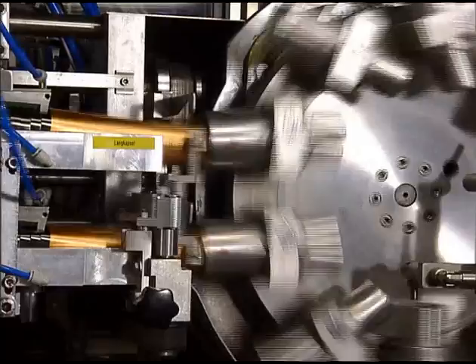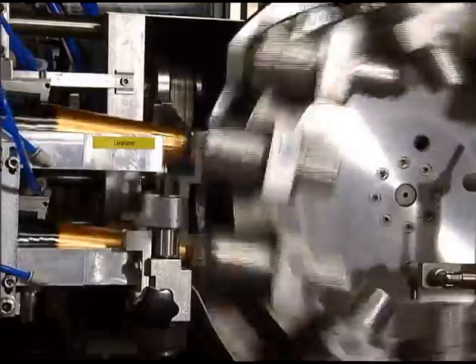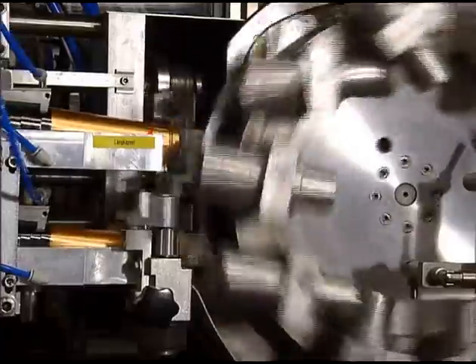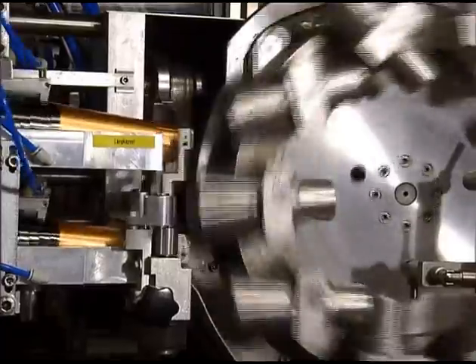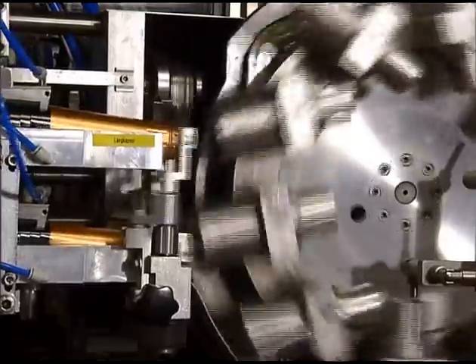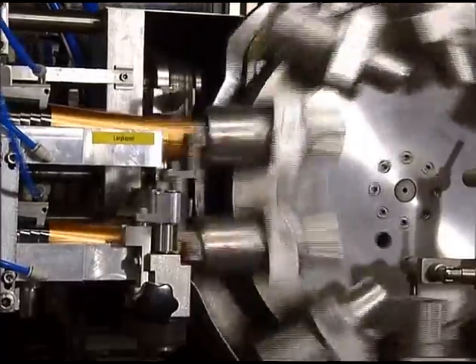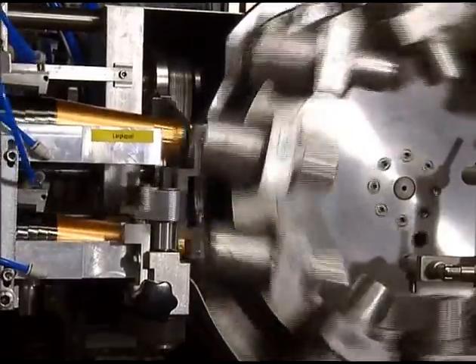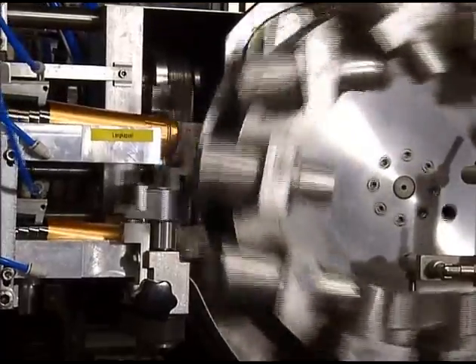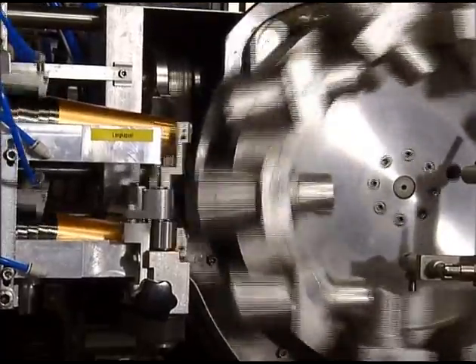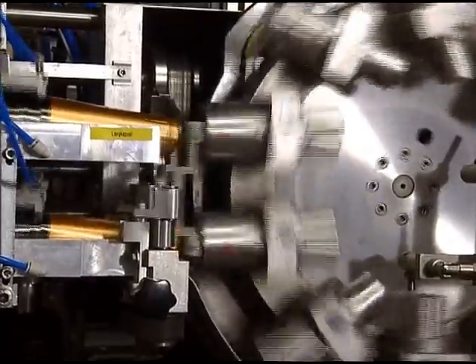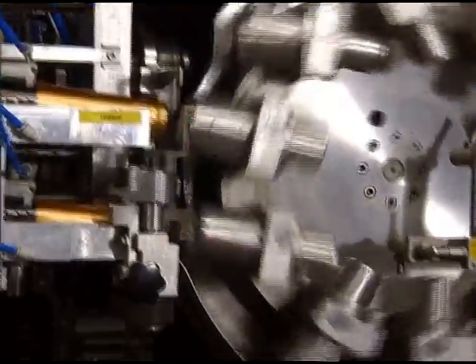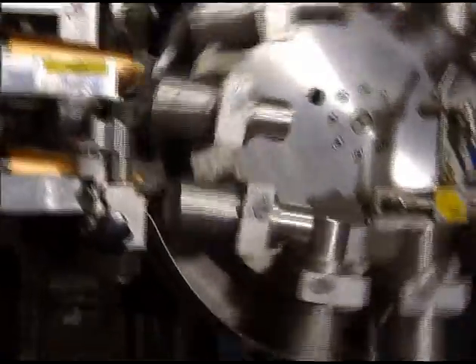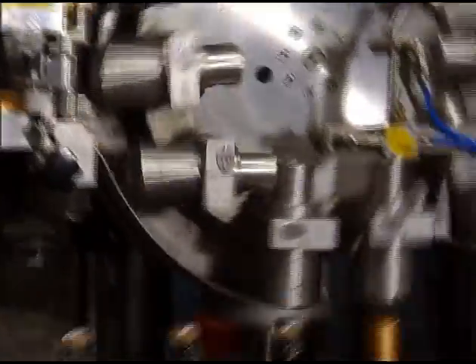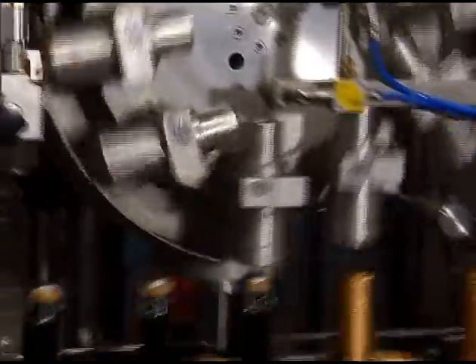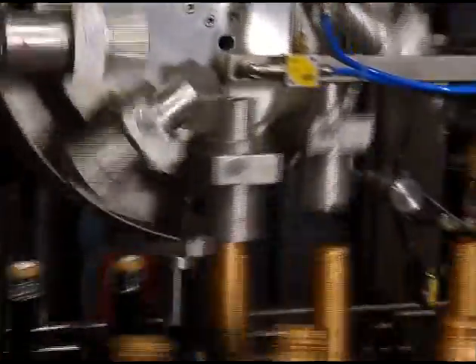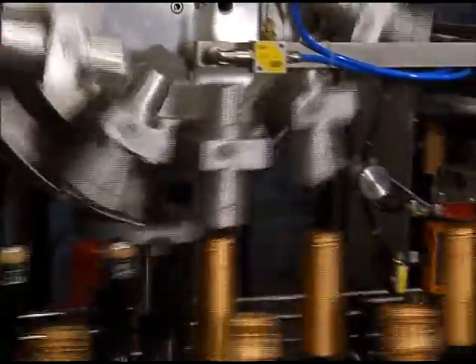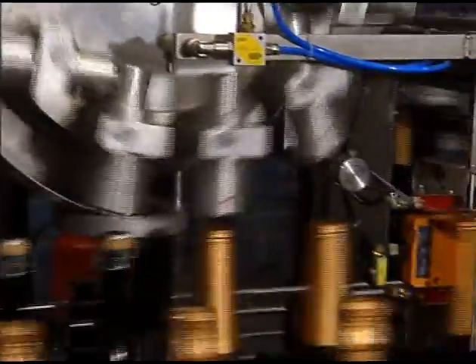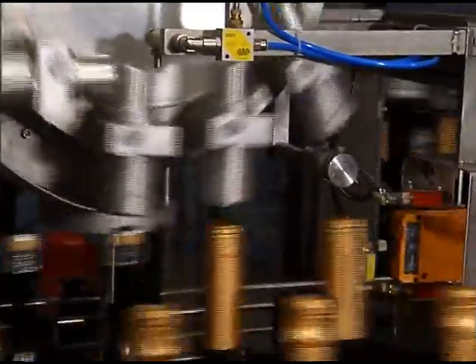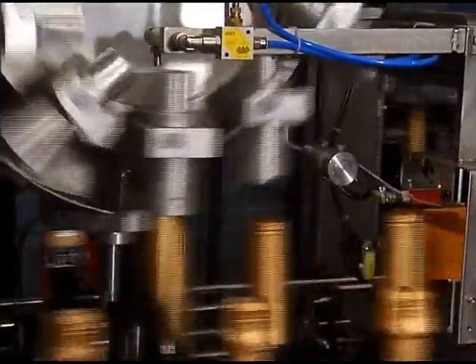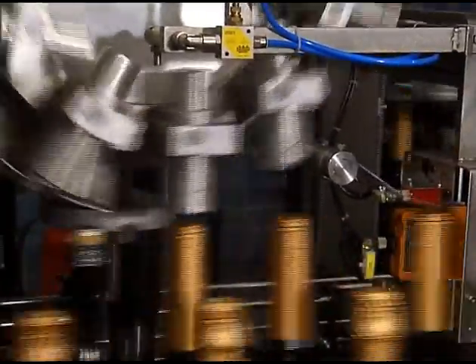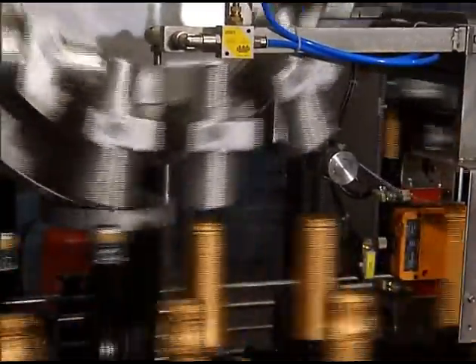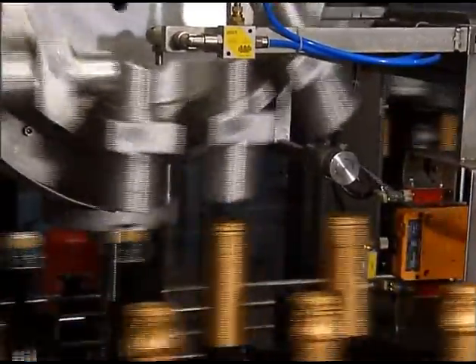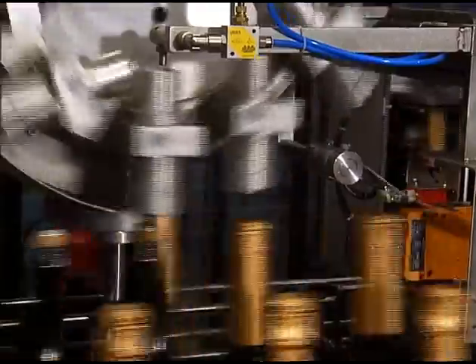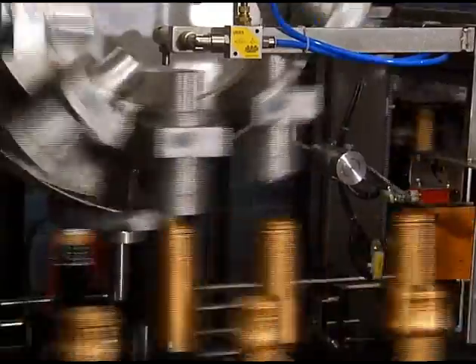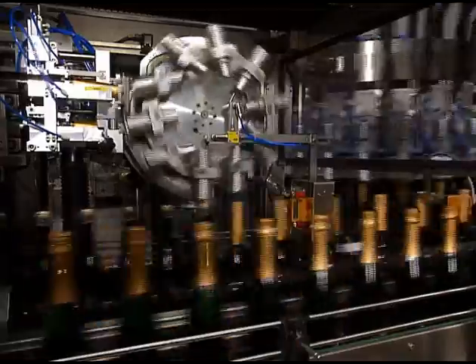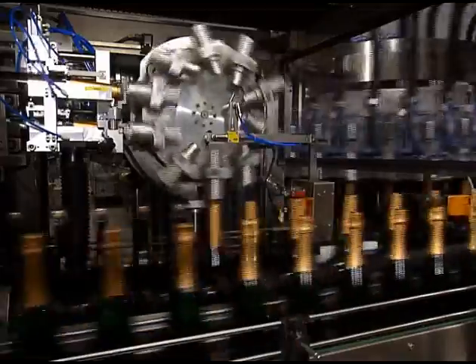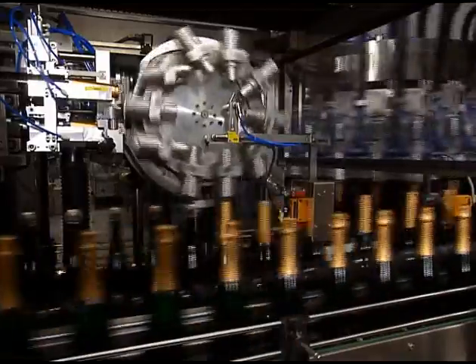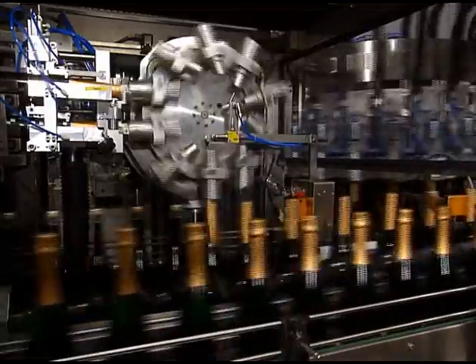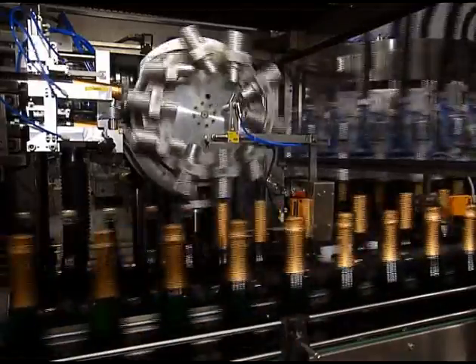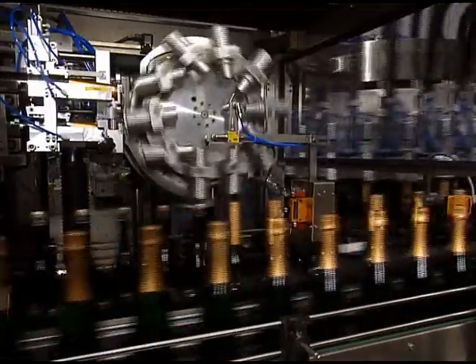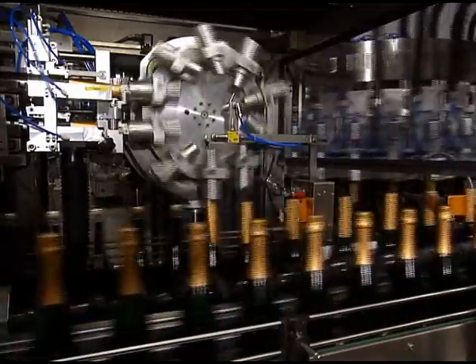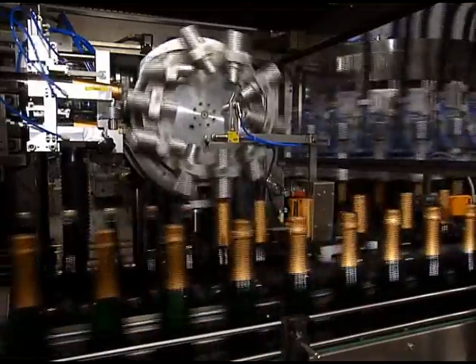In addition, MBK series machines can process a wide range of bottle types and capsule varieties.